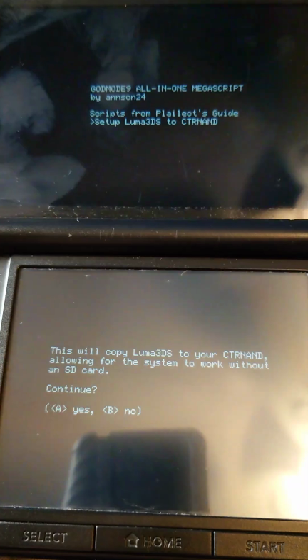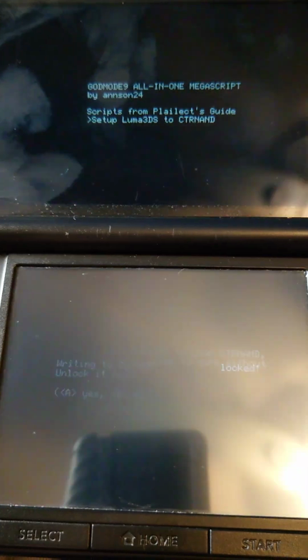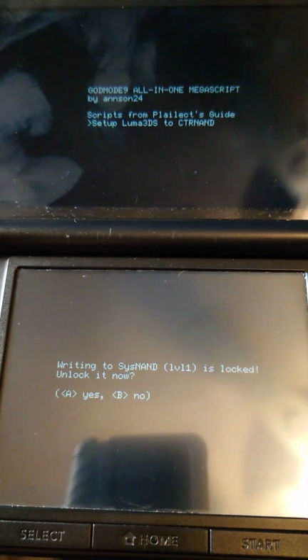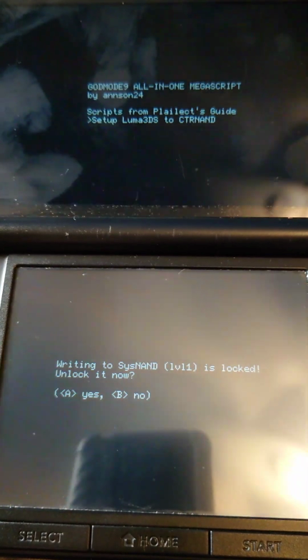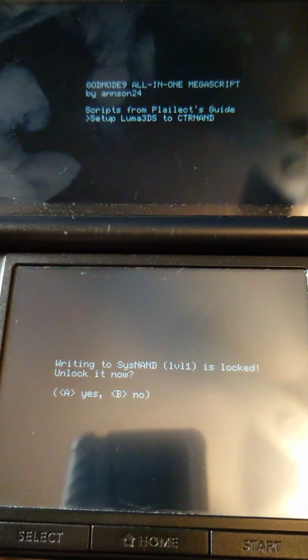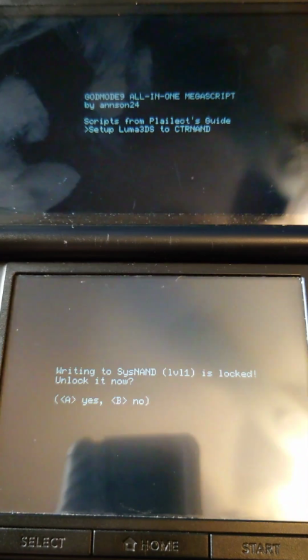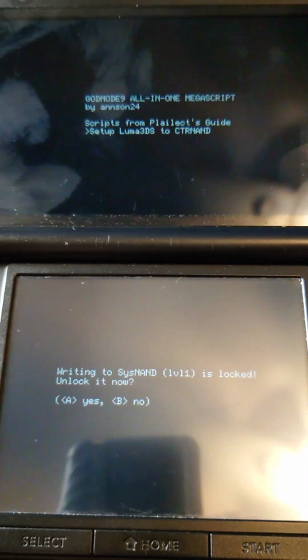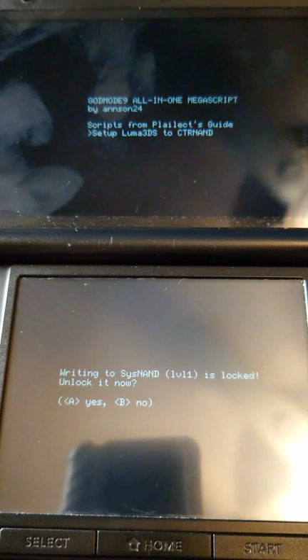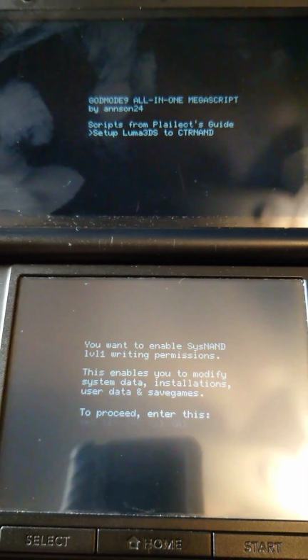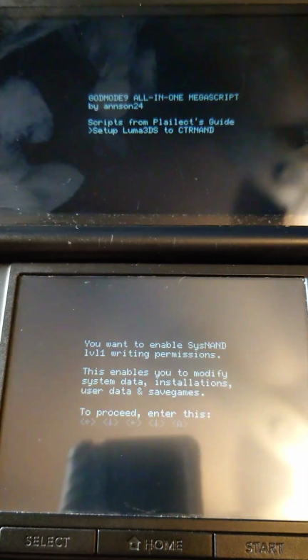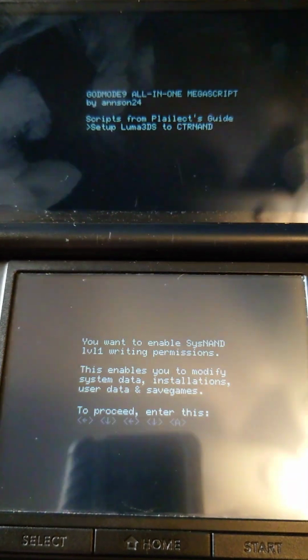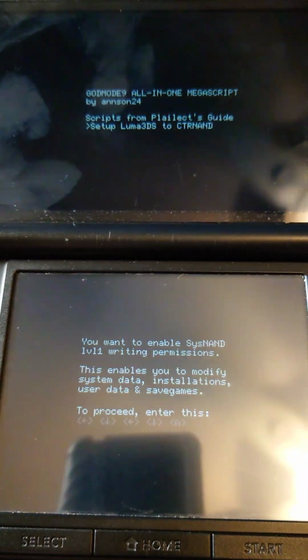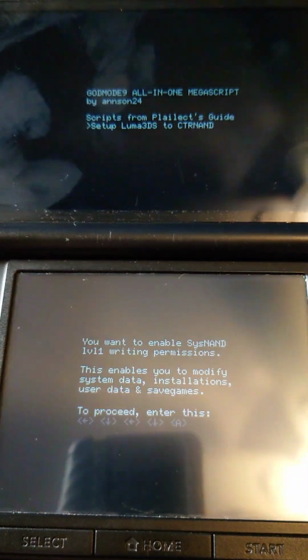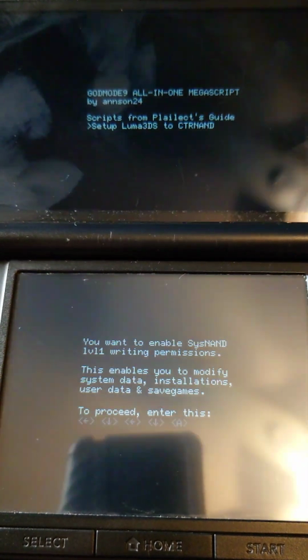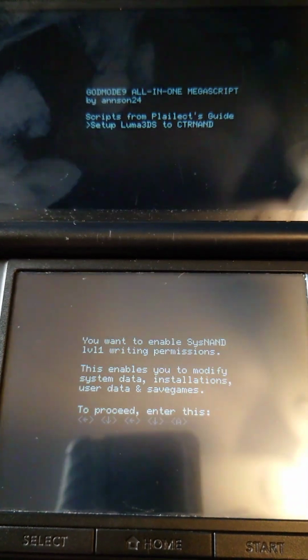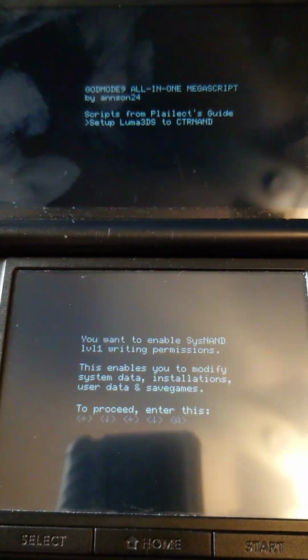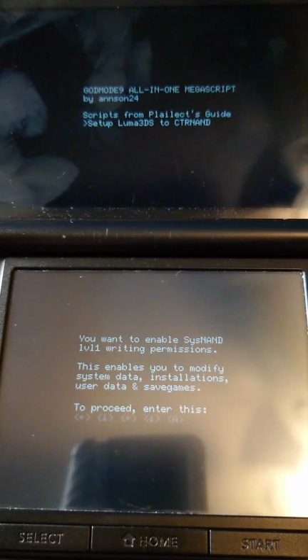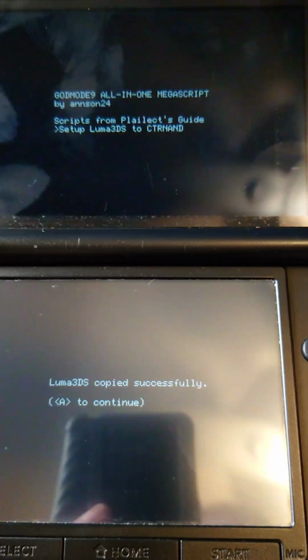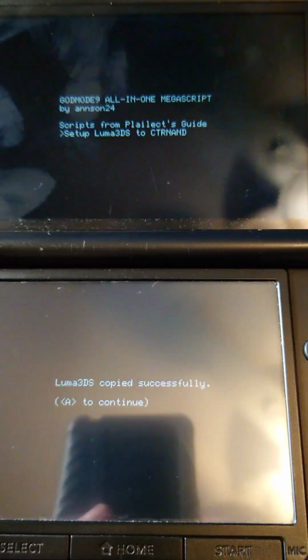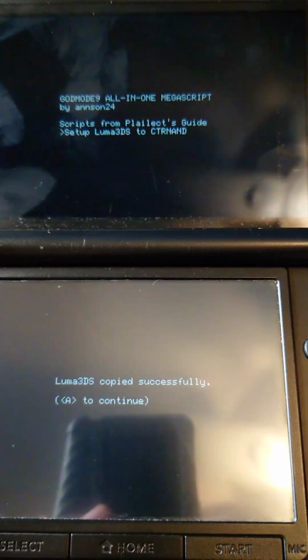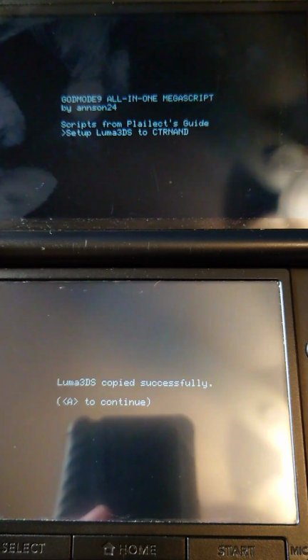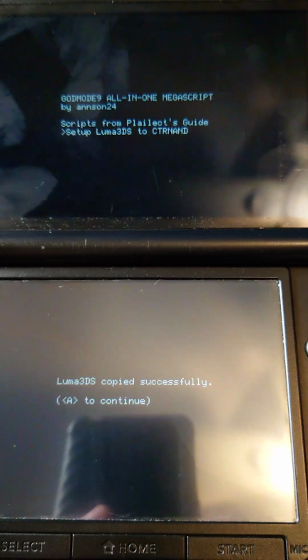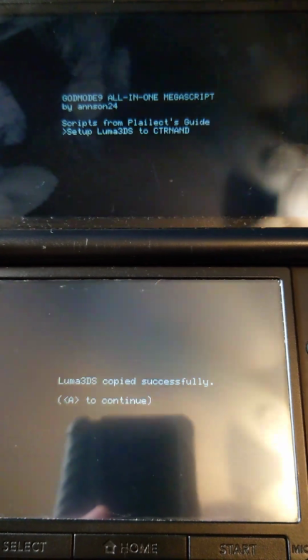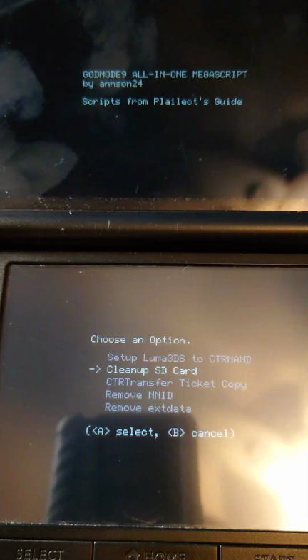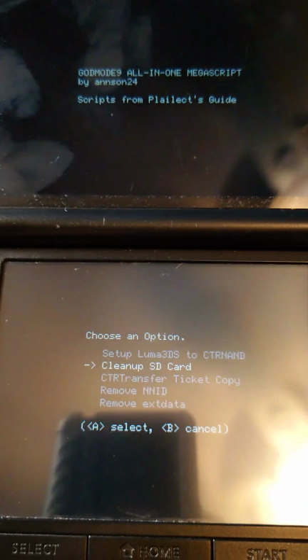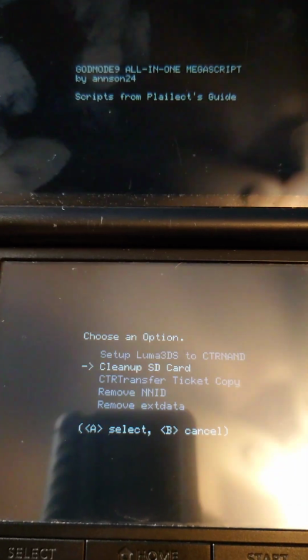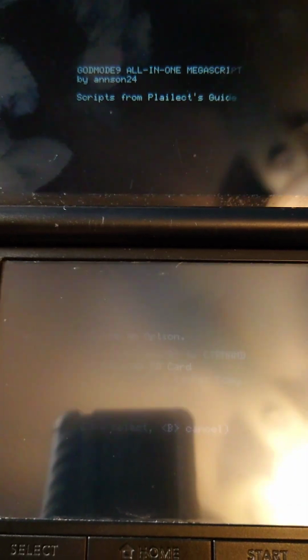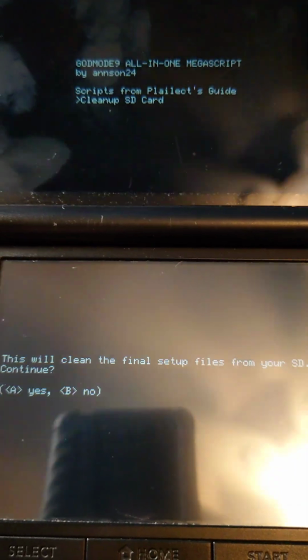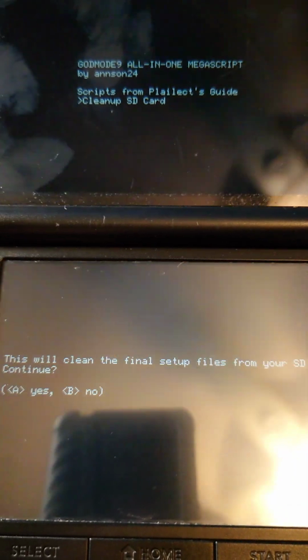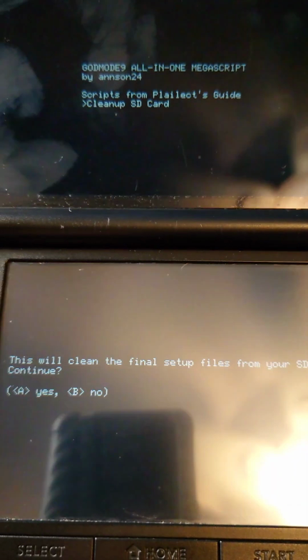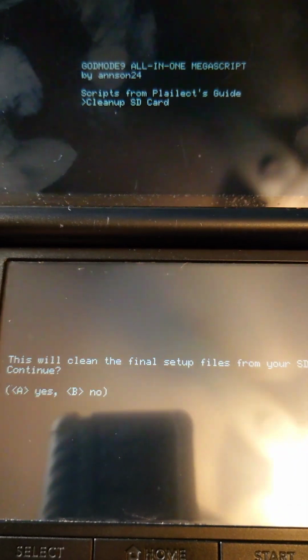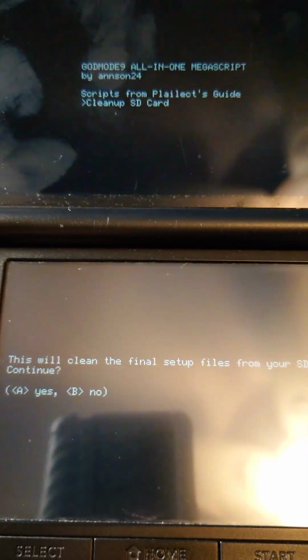Press A to continue. Press A to unlock and put in this button combo. And A to continue. Select Clean Up SD Card and press A.